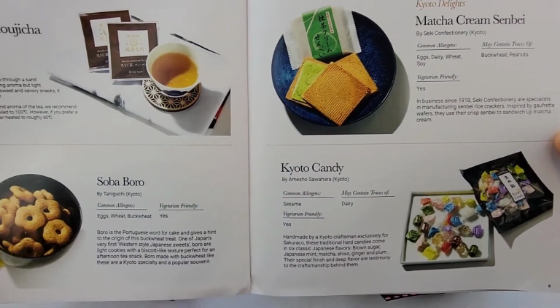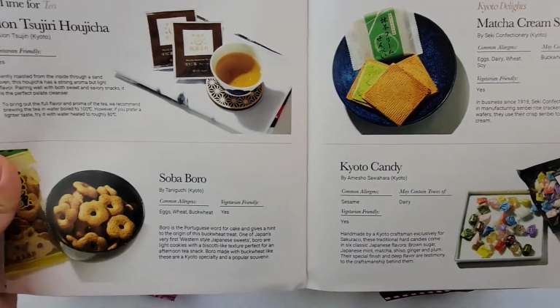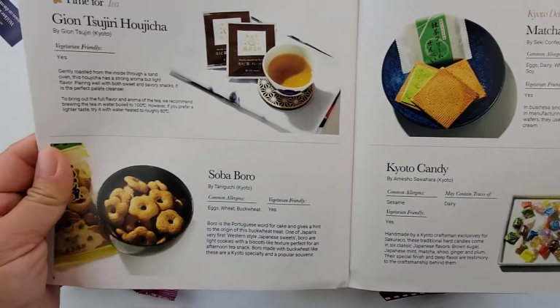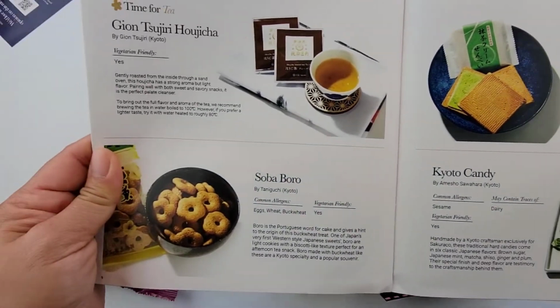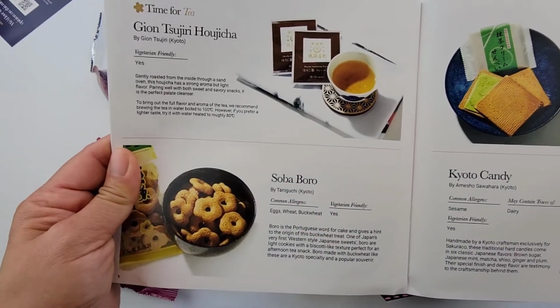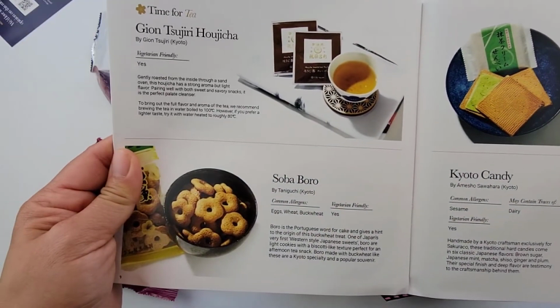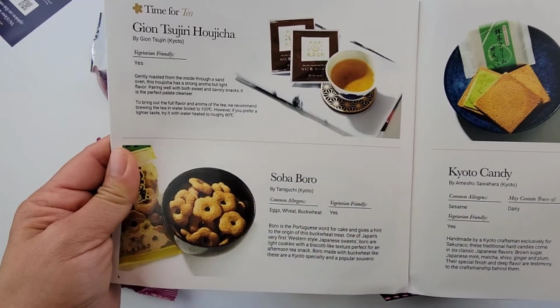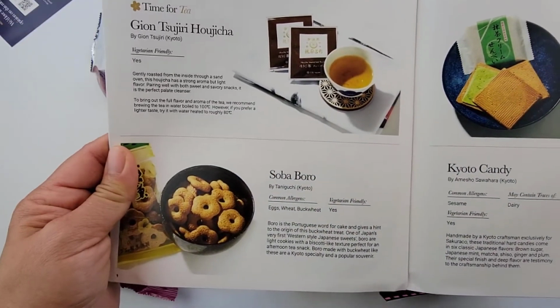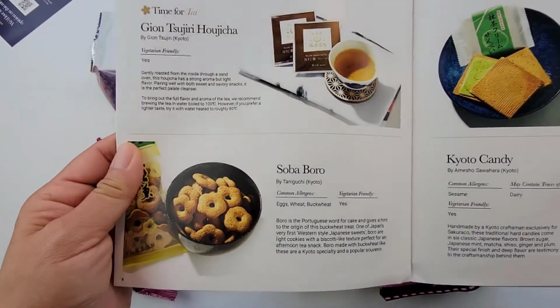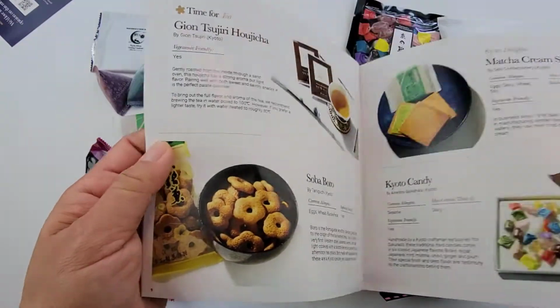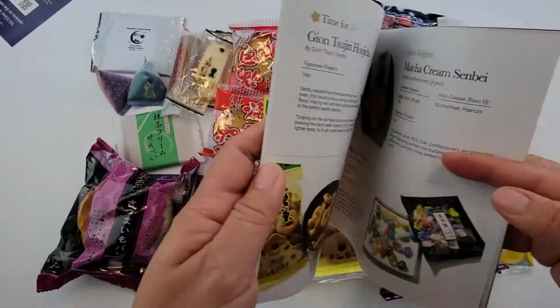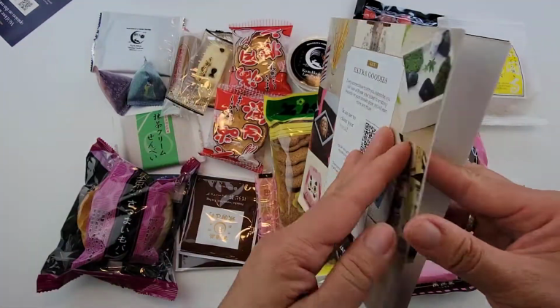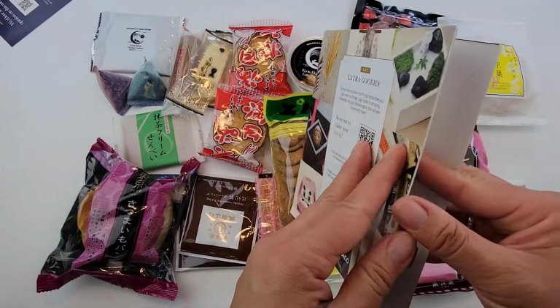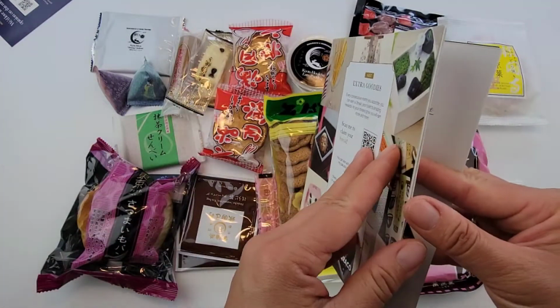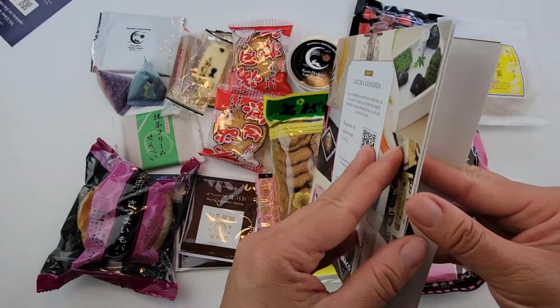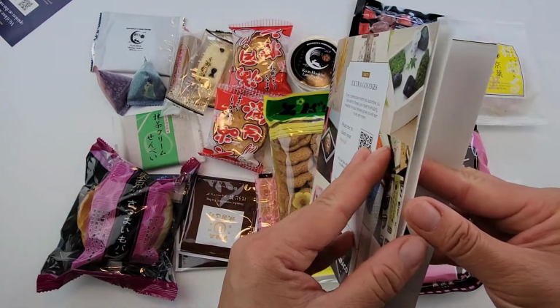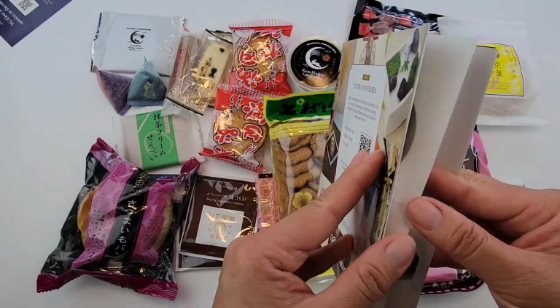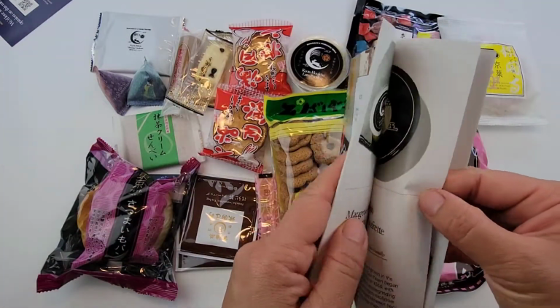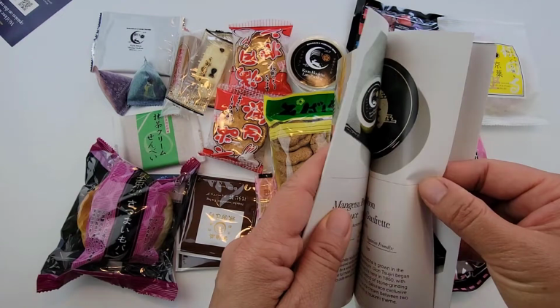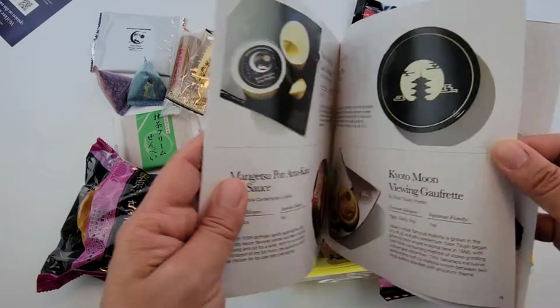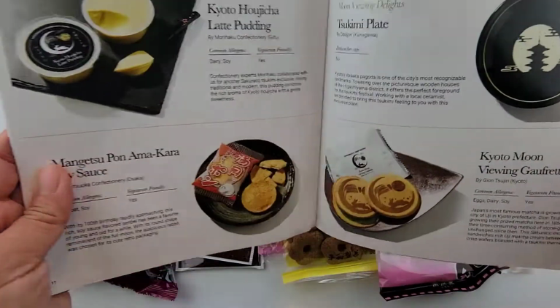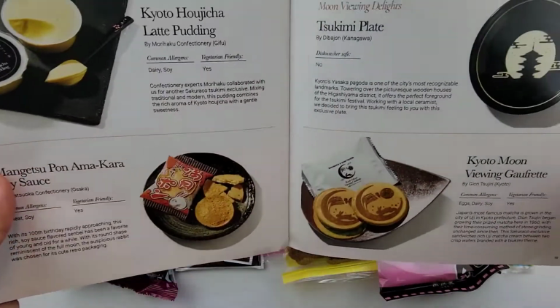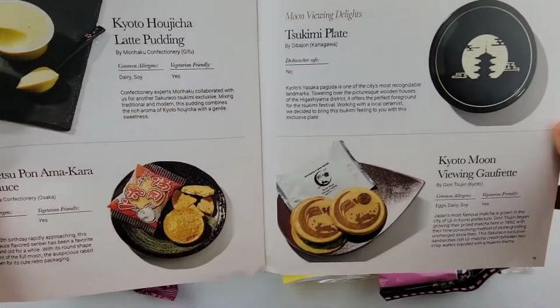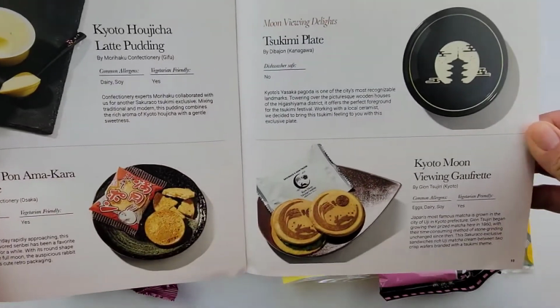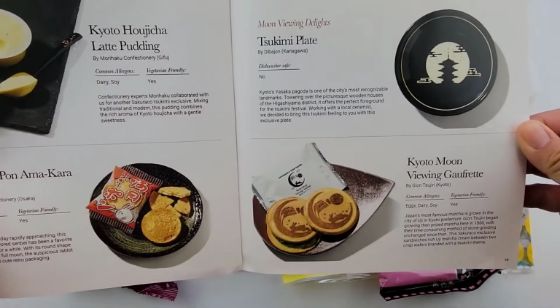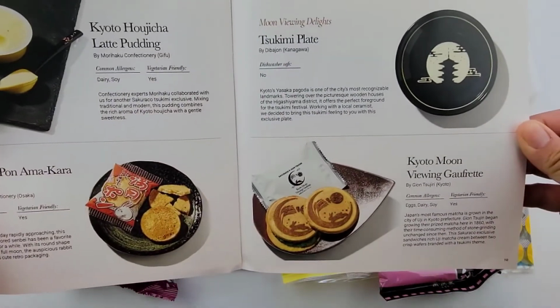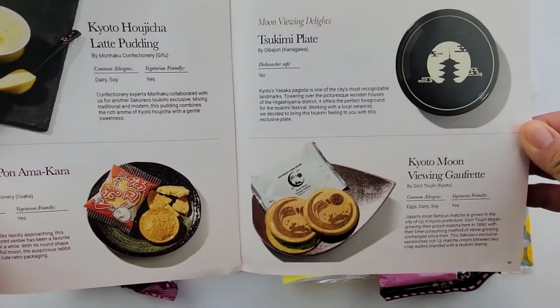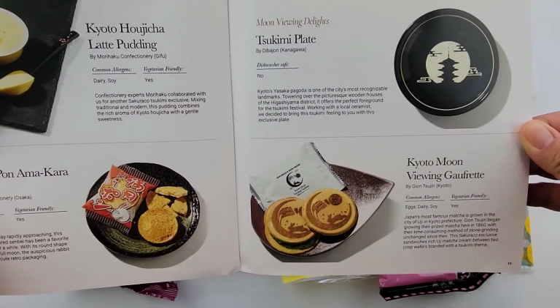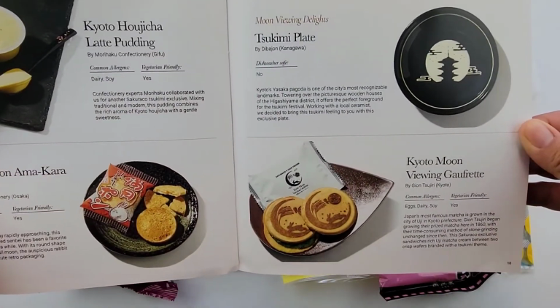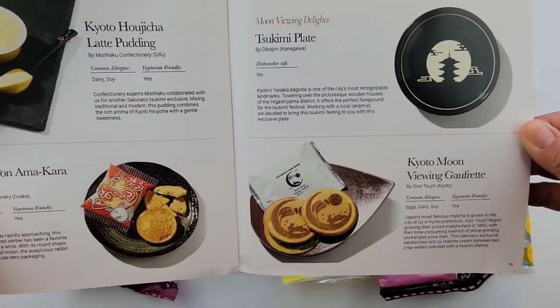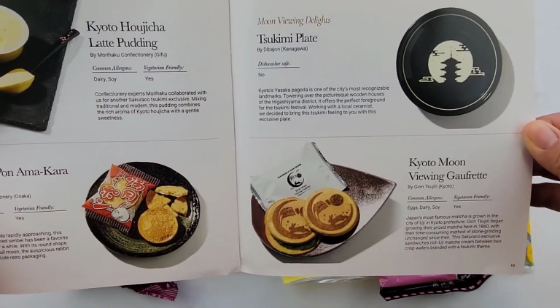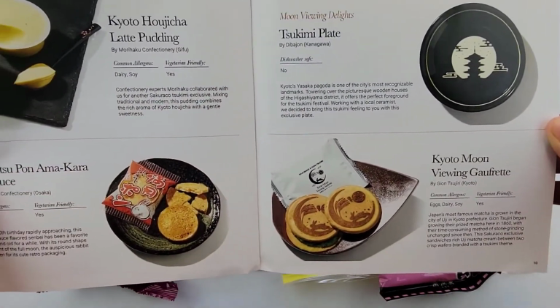Here are all the snacks. I'll go through these quickly now and show you again later.